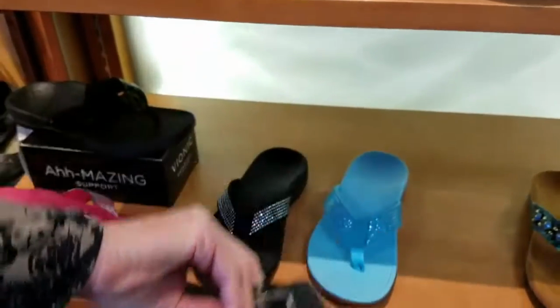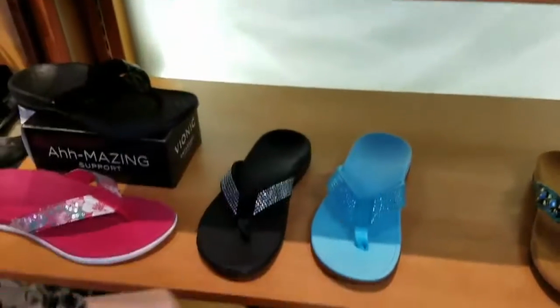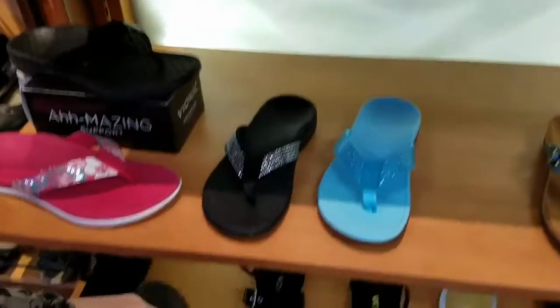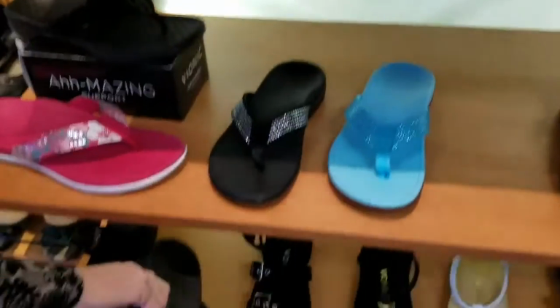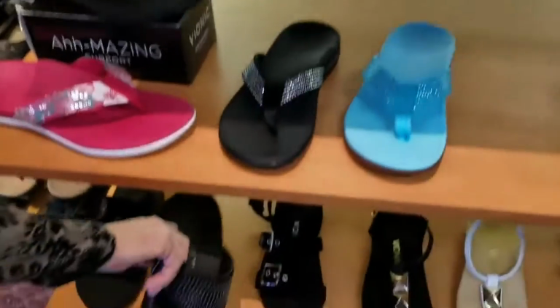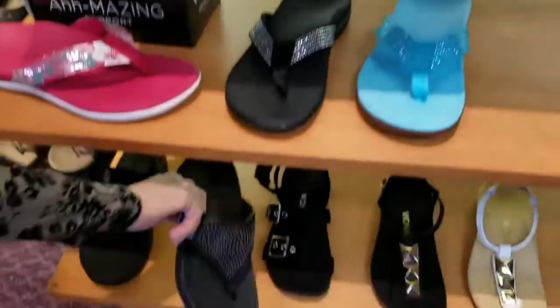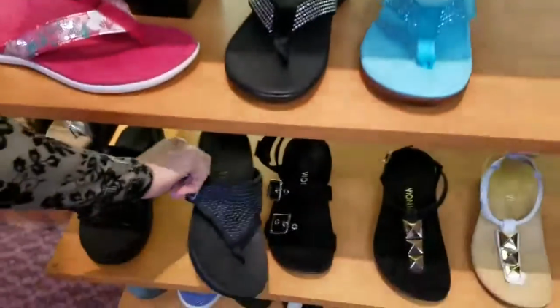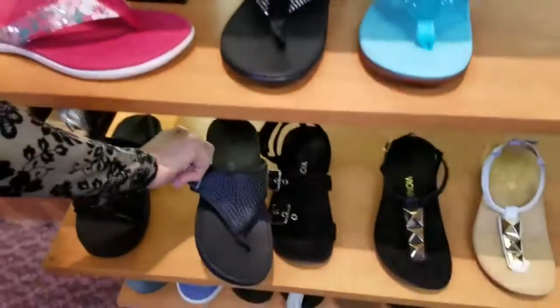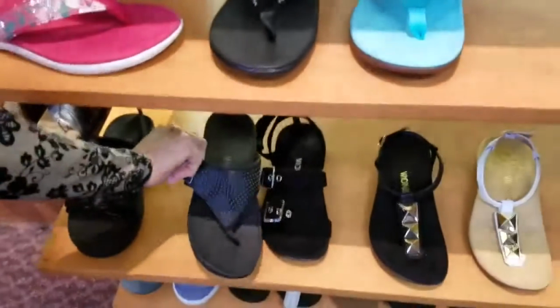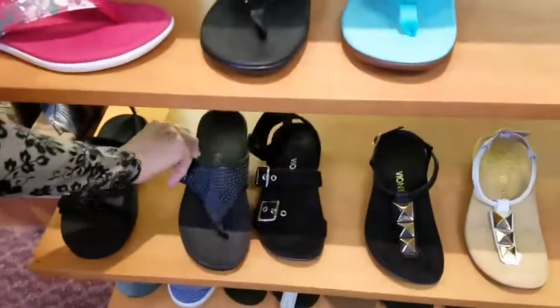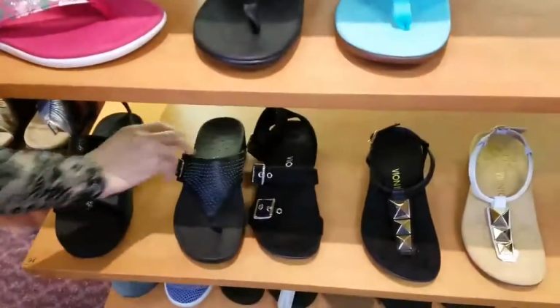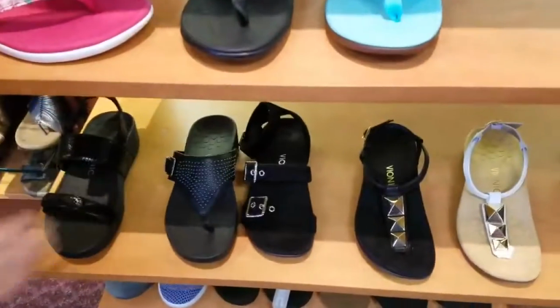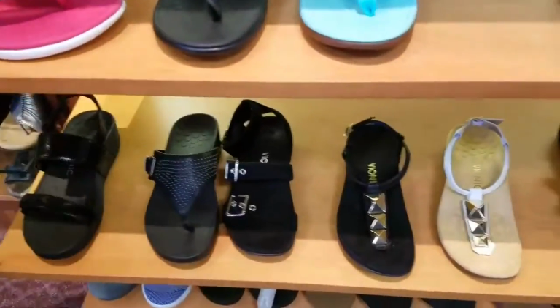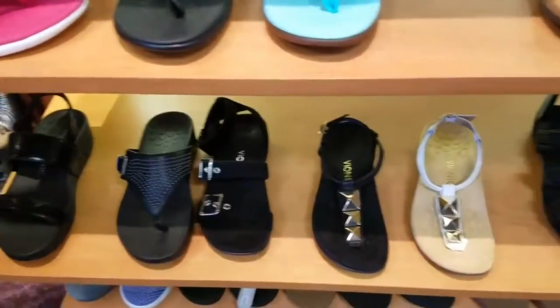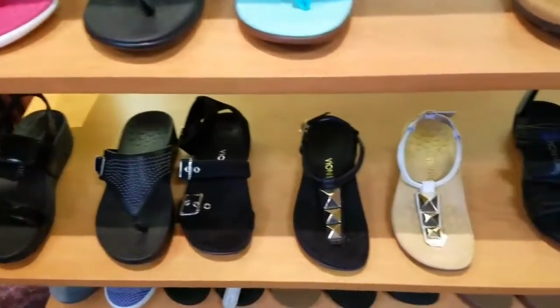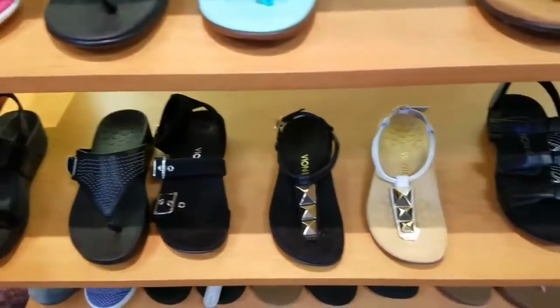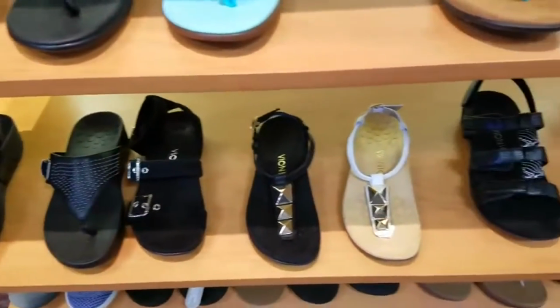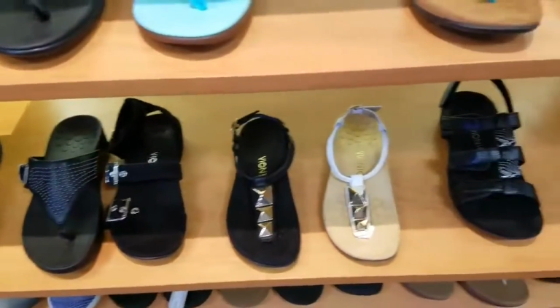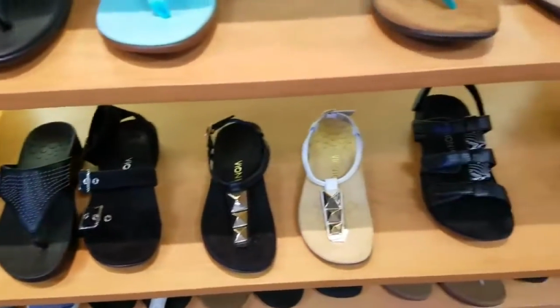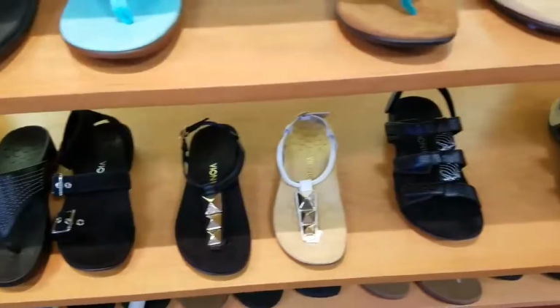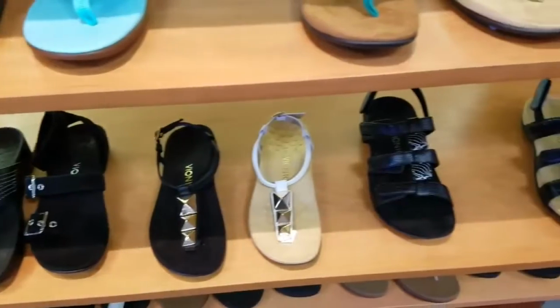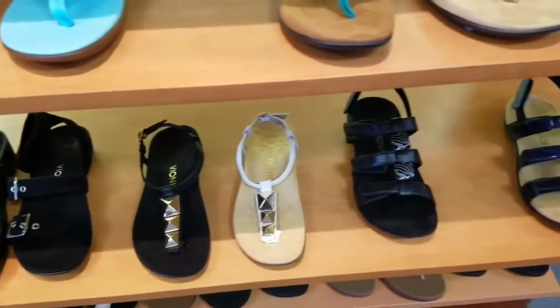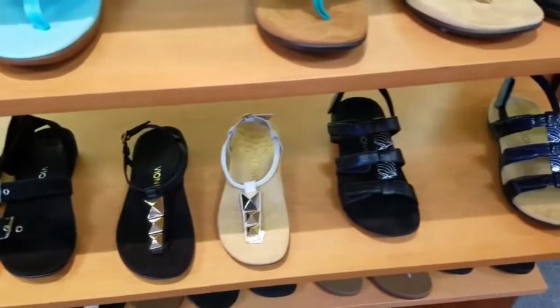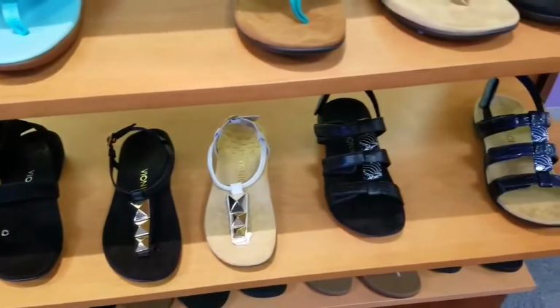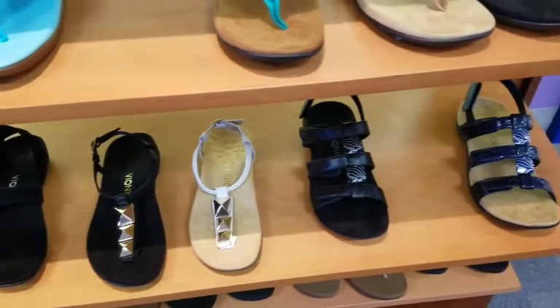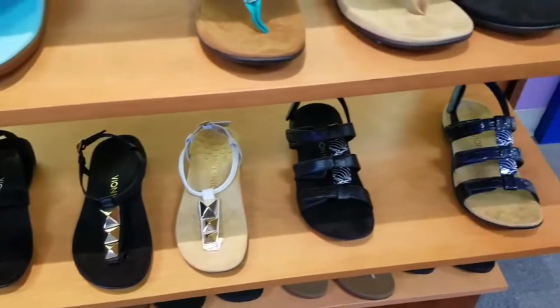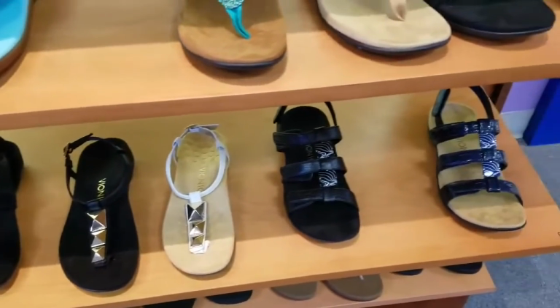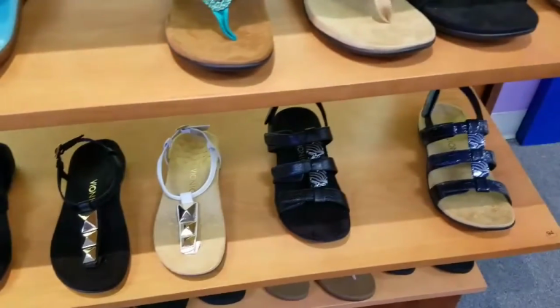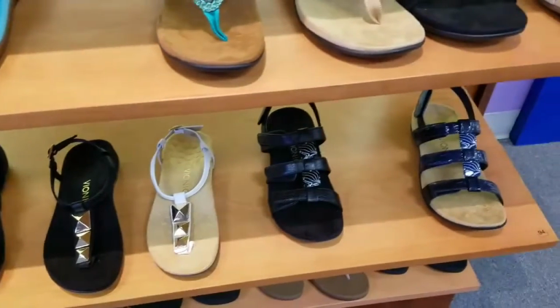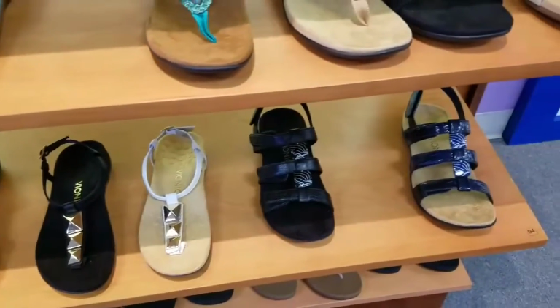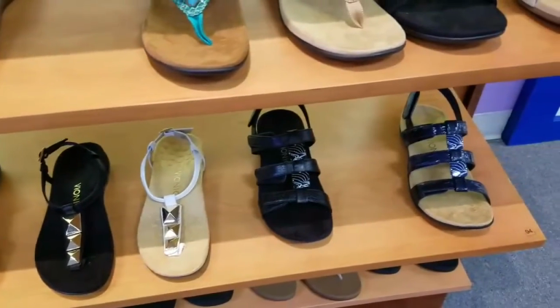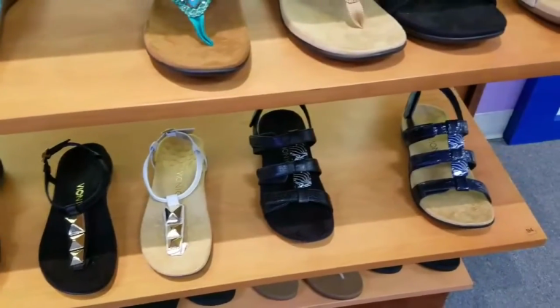So go ahead and come in today, try on a pair, and I think you'll love them. Have a fantastic day.